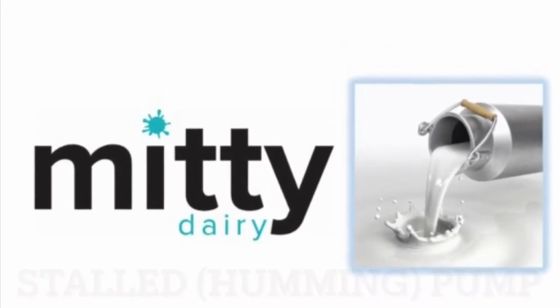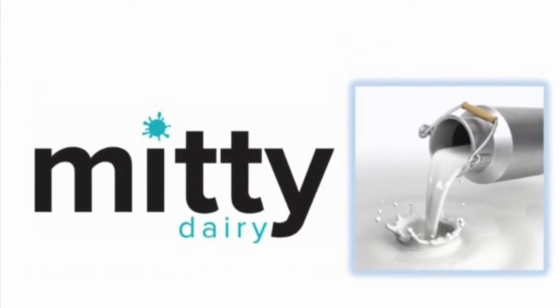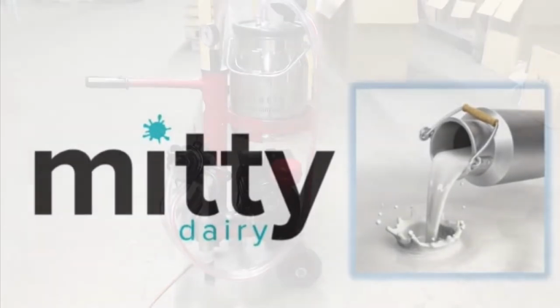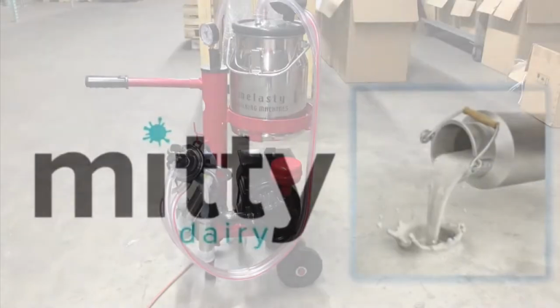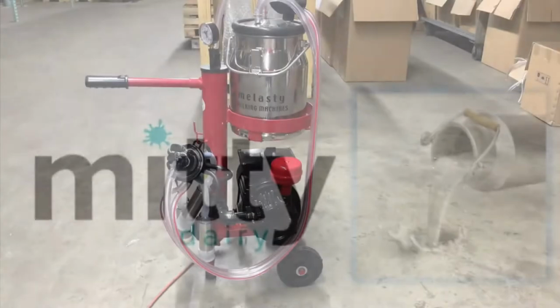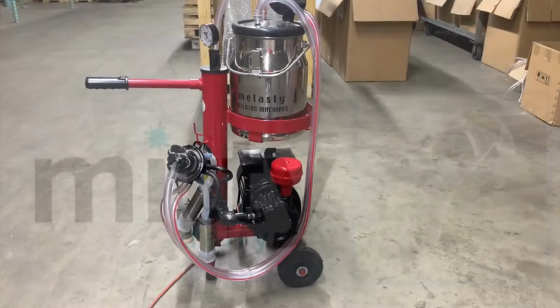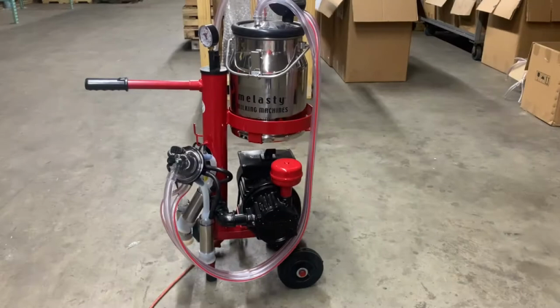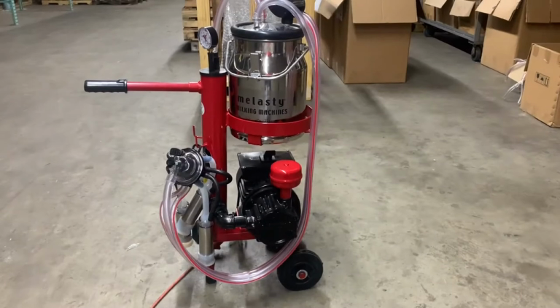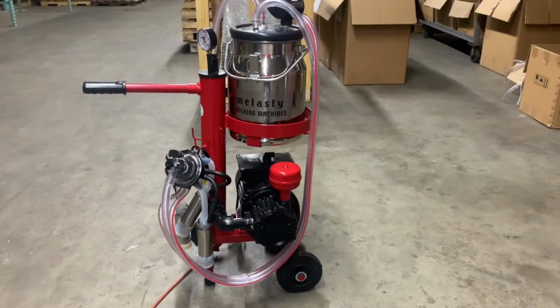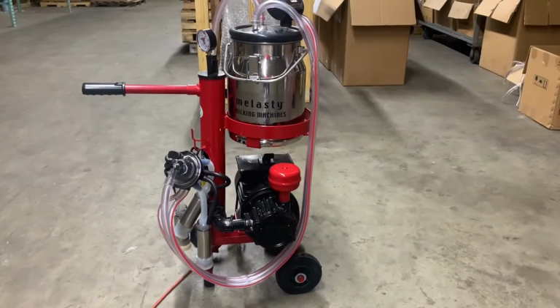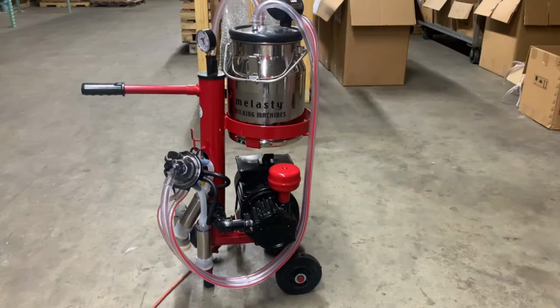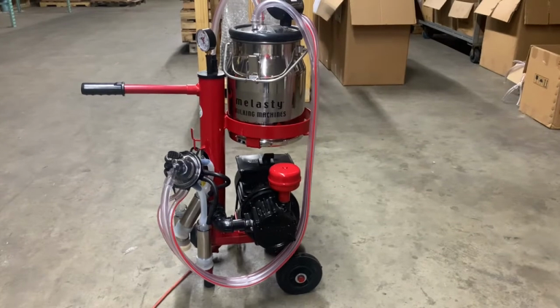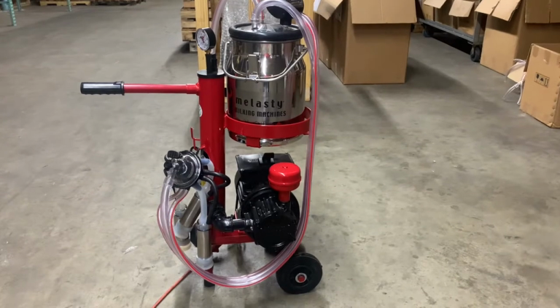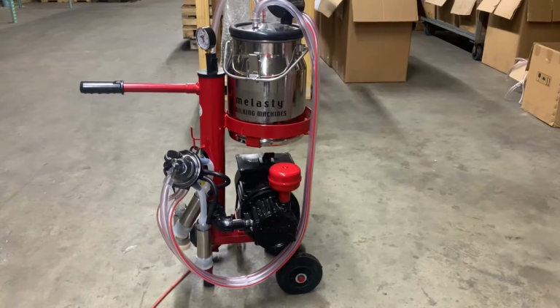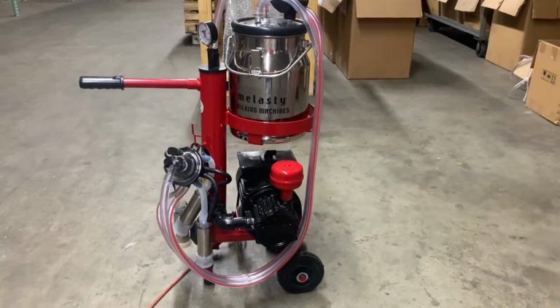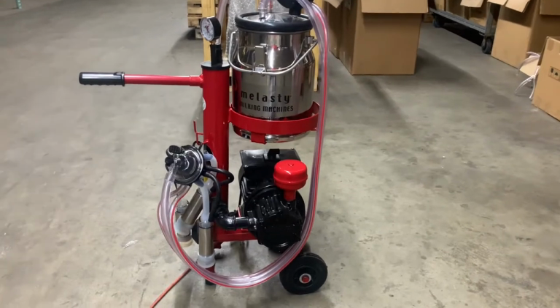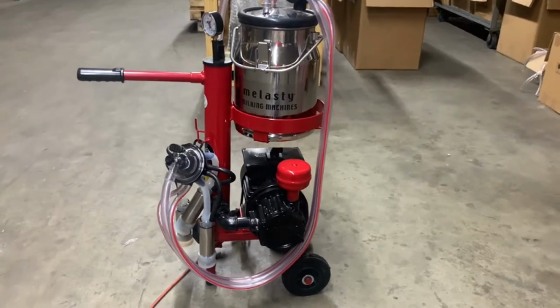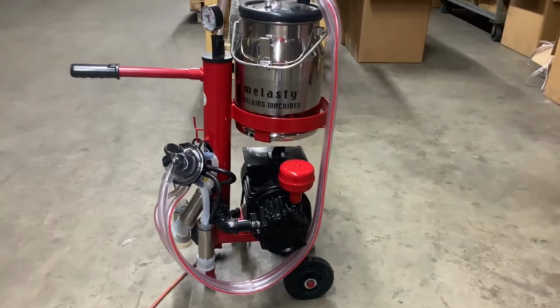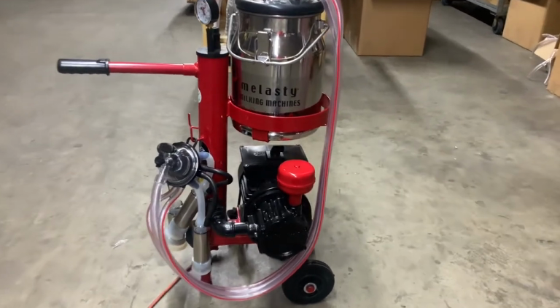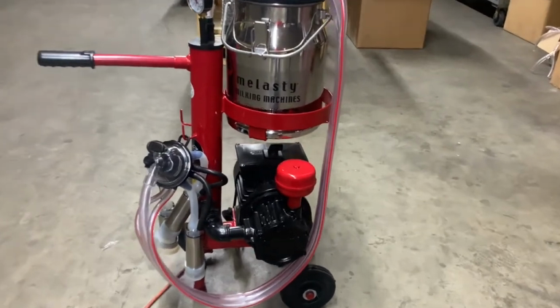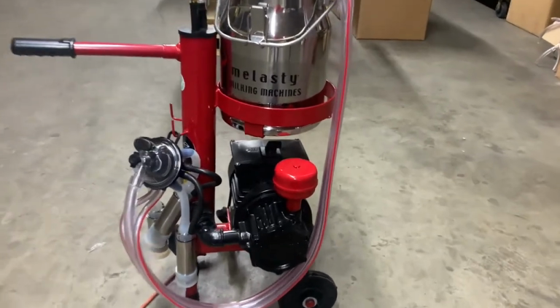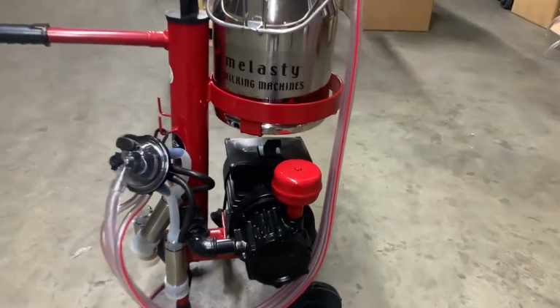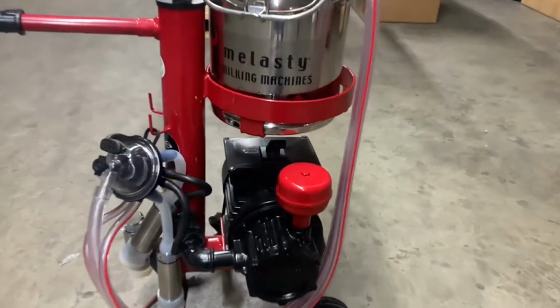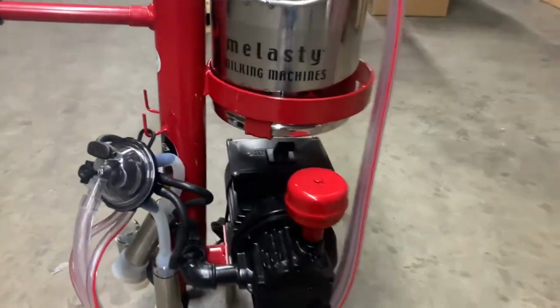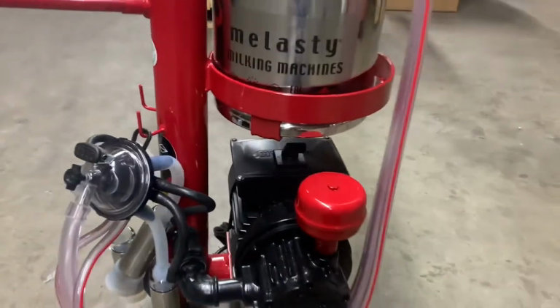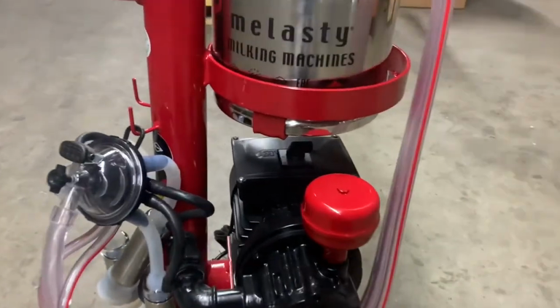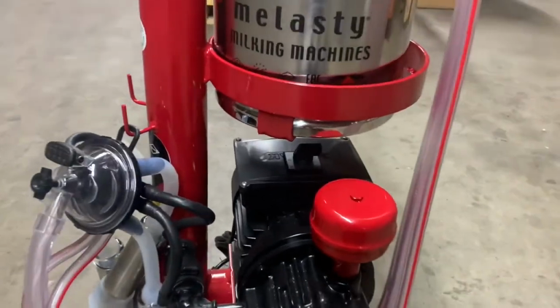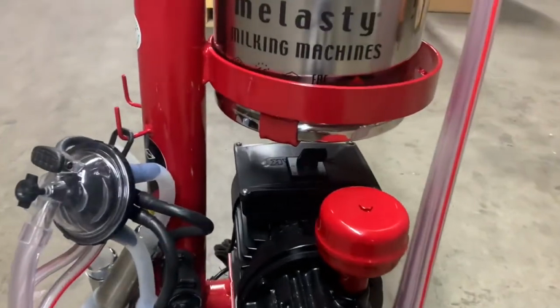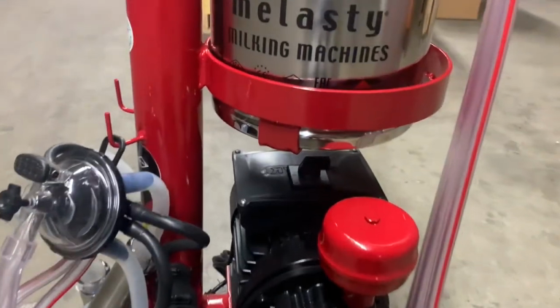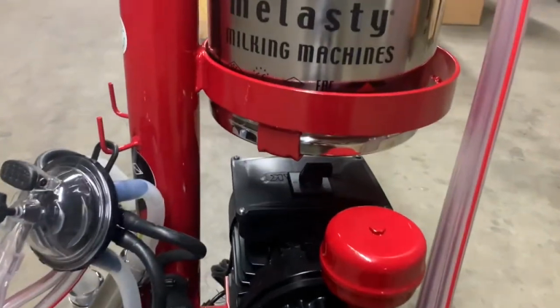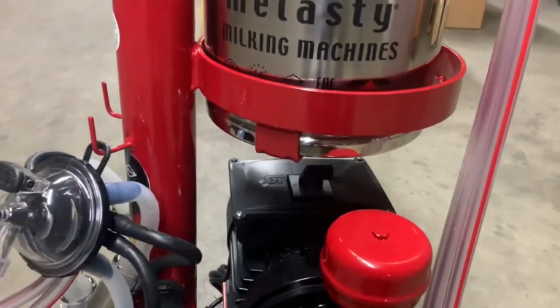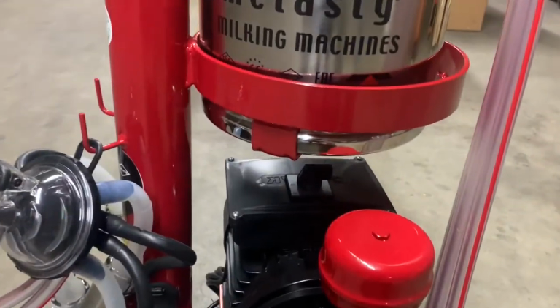Hello and welcome to Mini Supply. In this video we will talk about what to do when your pump stalls or is humming.